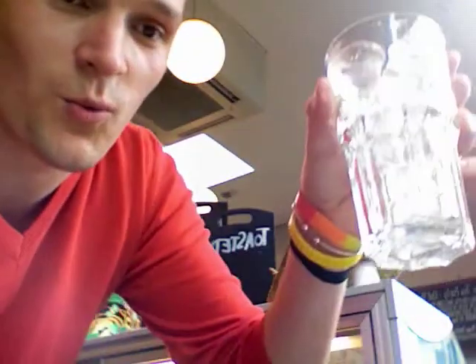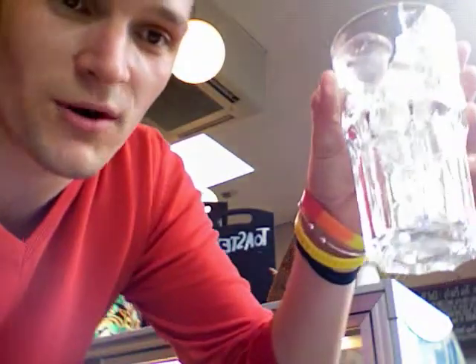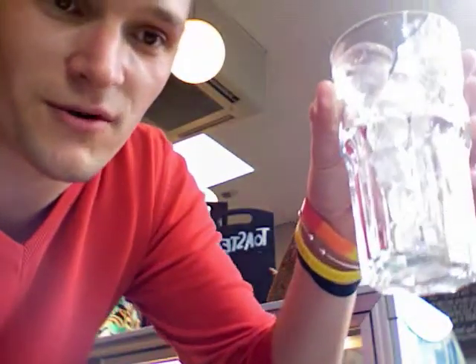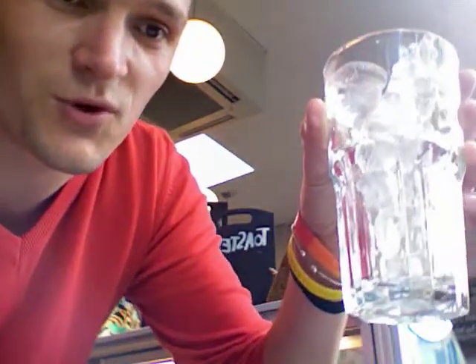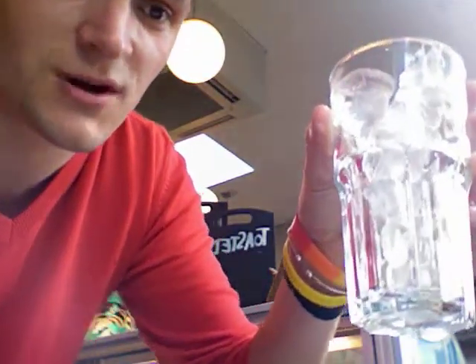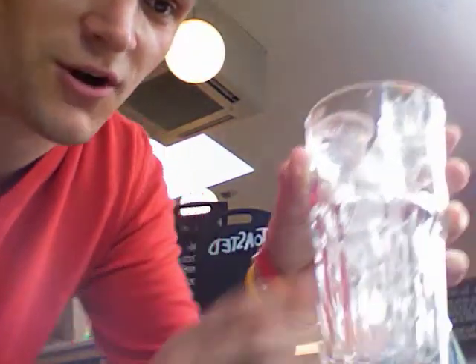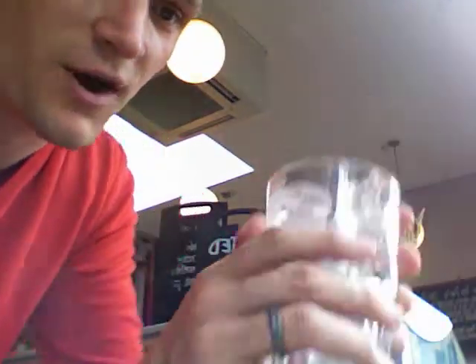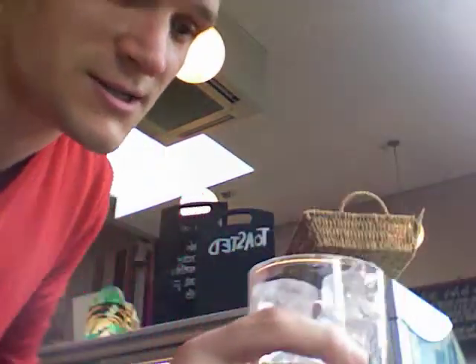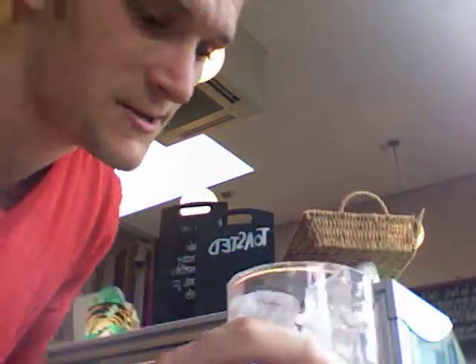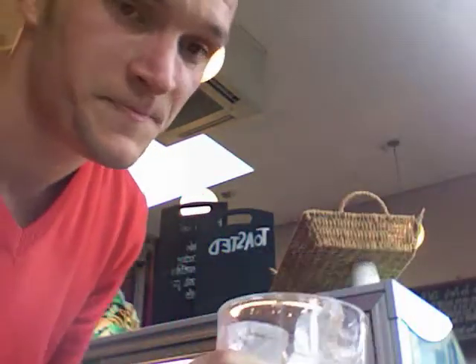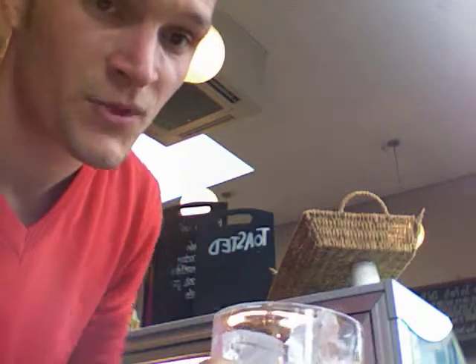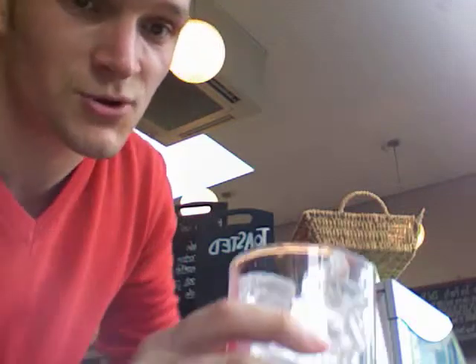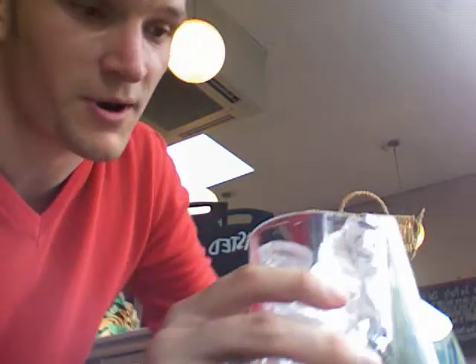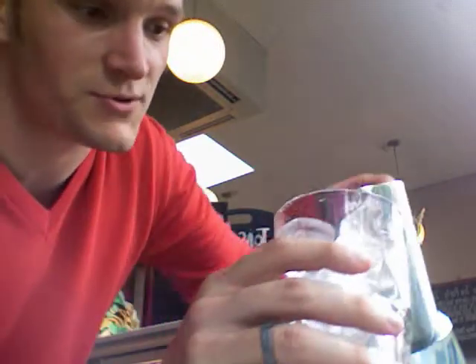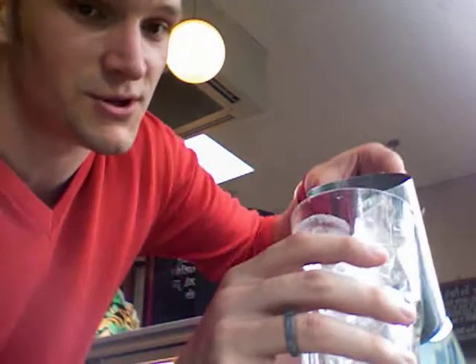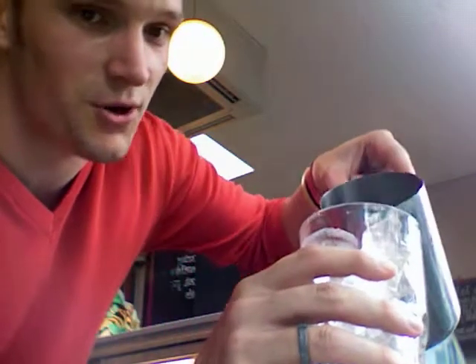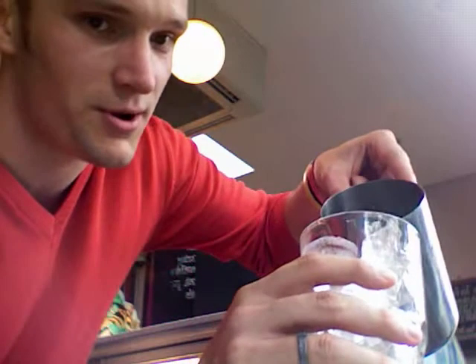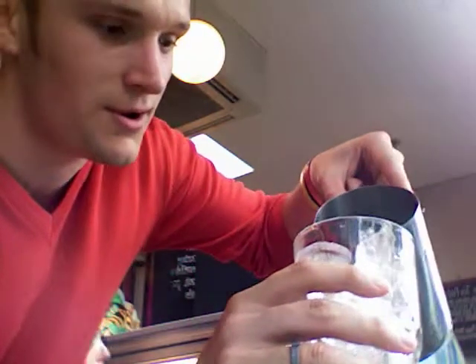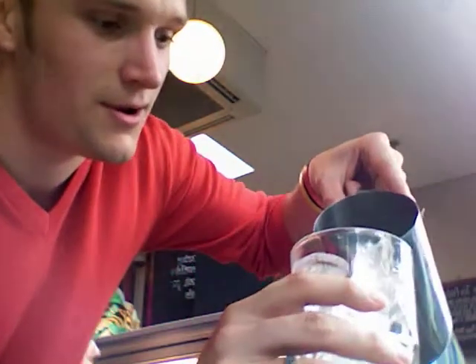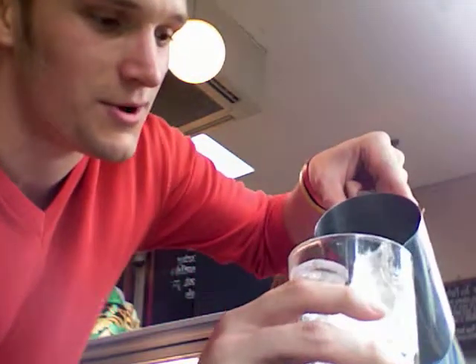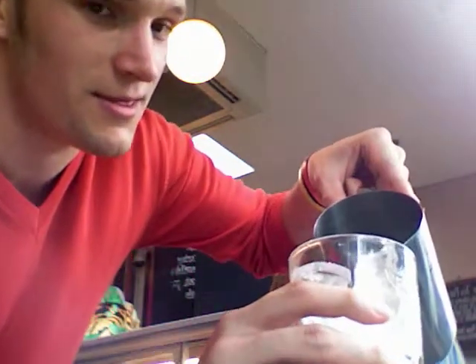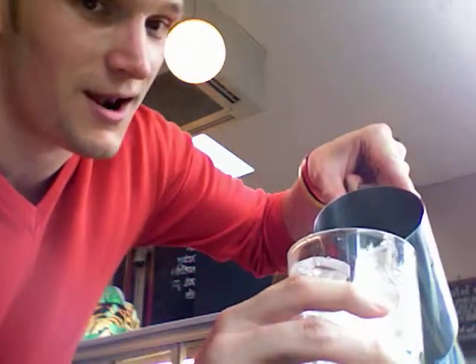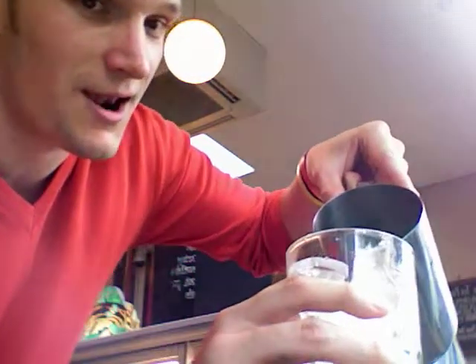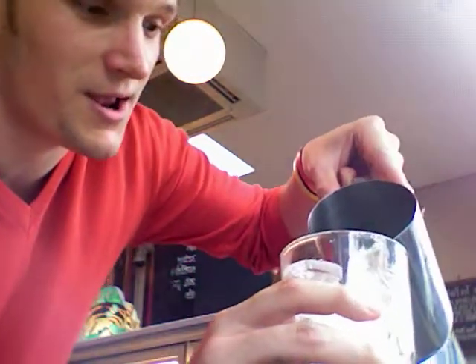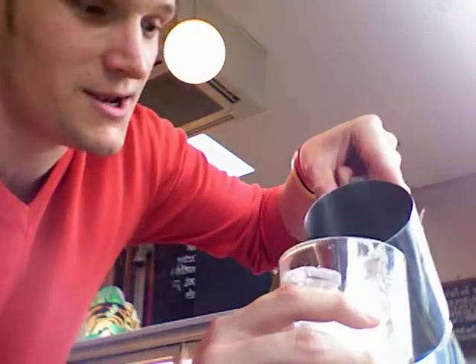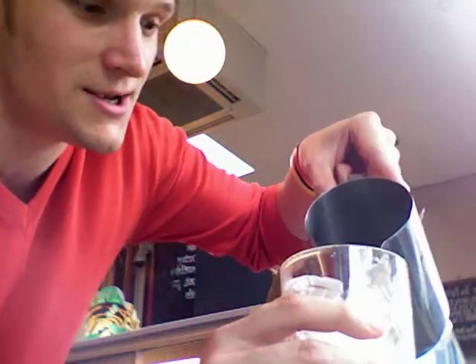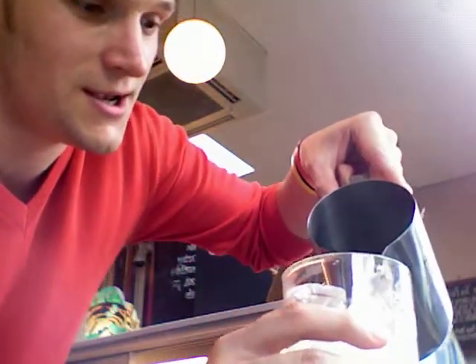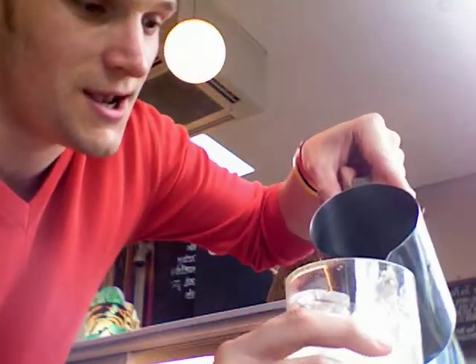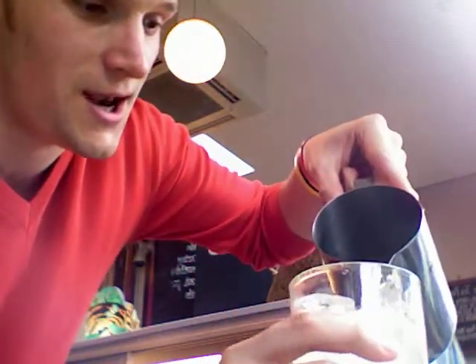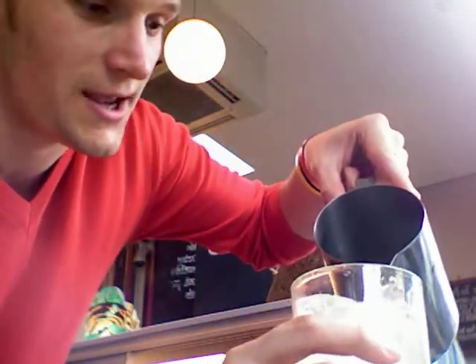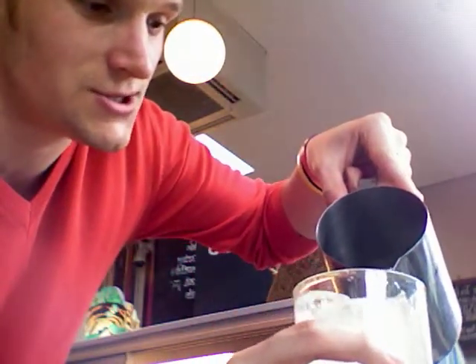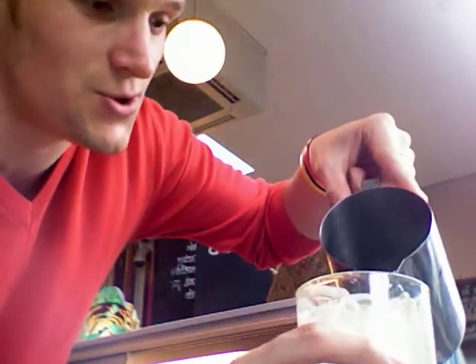One full glass of ice. Top it up to the top with lemonade, like so.